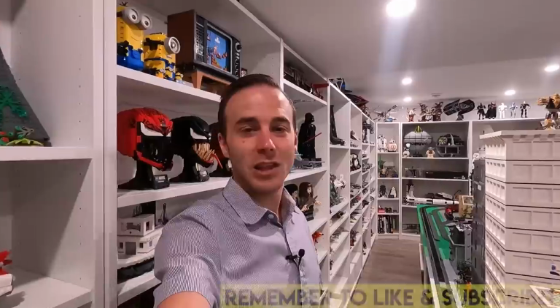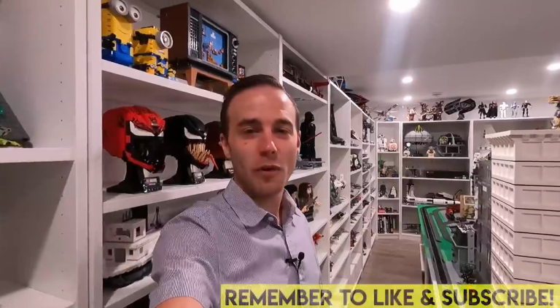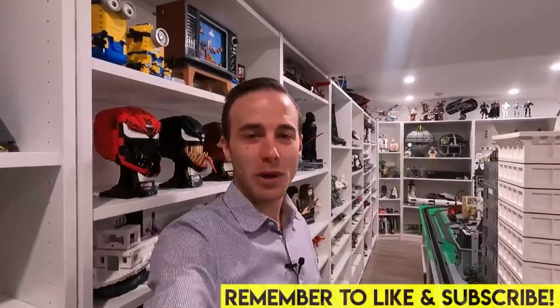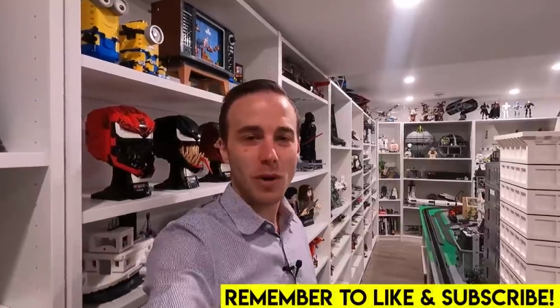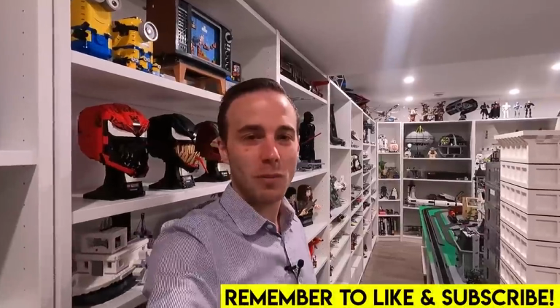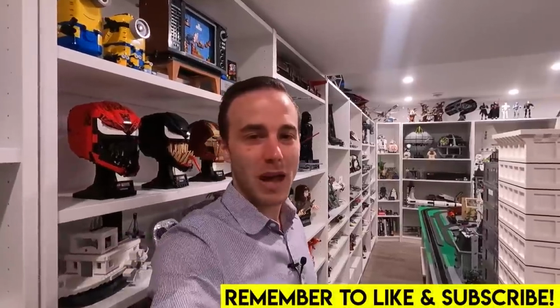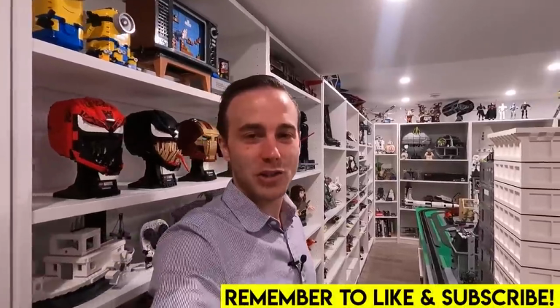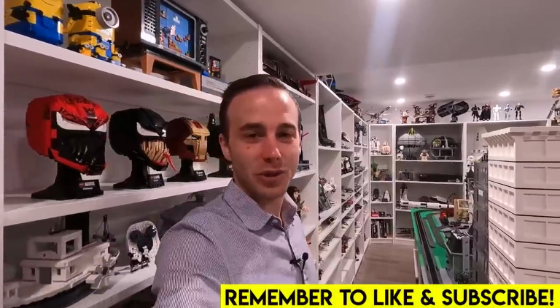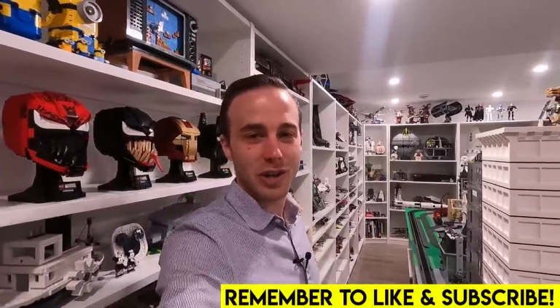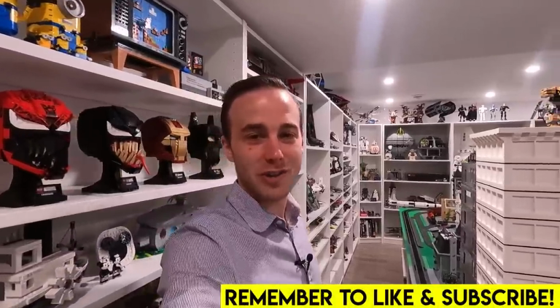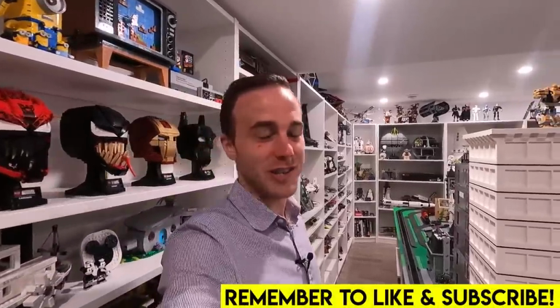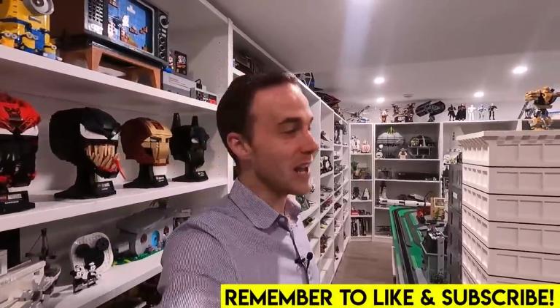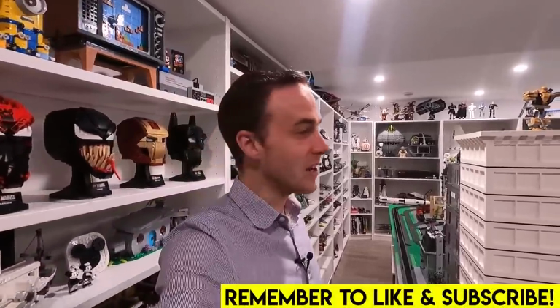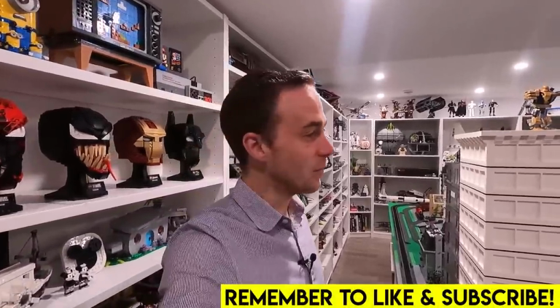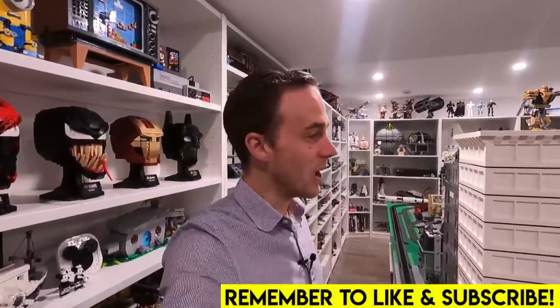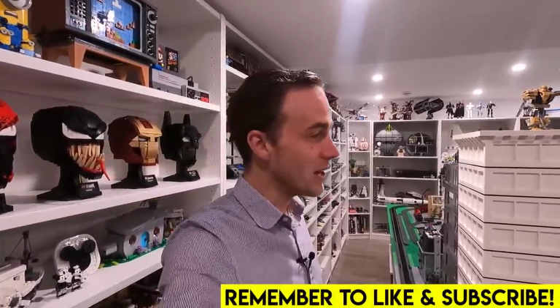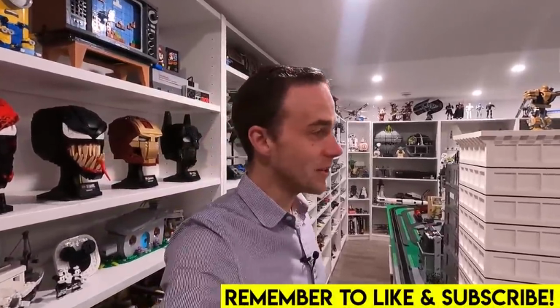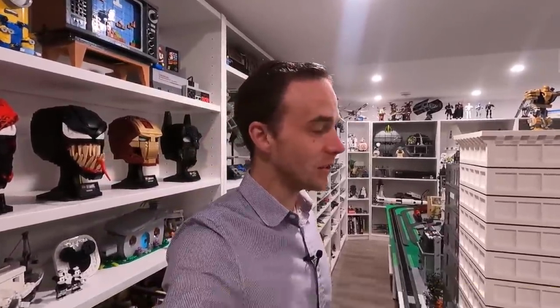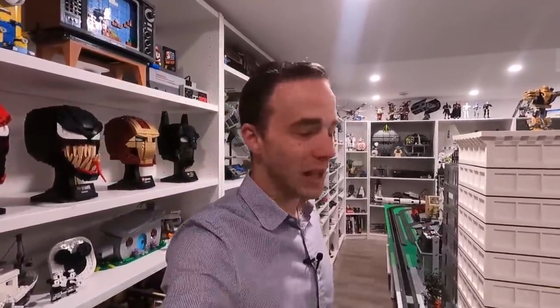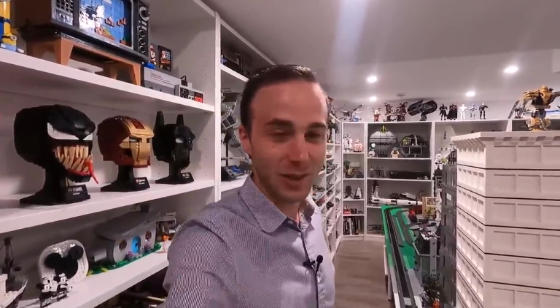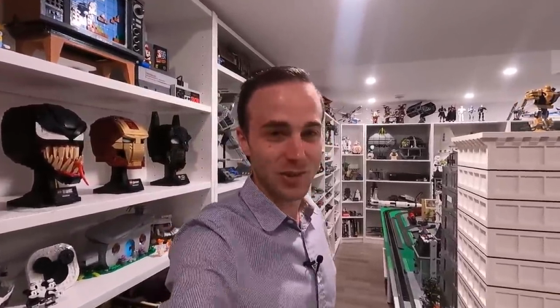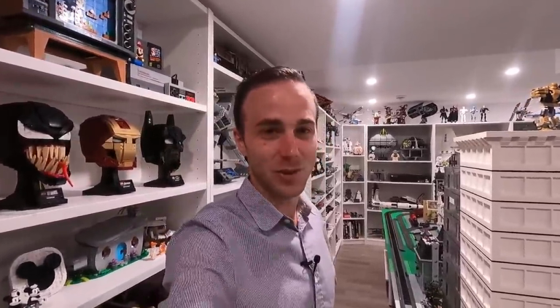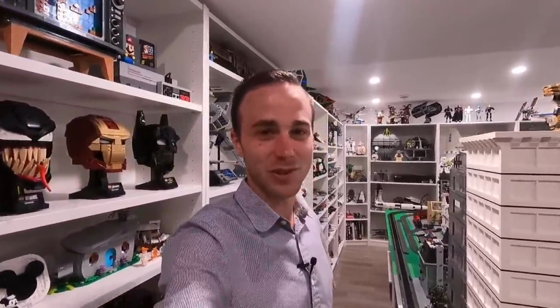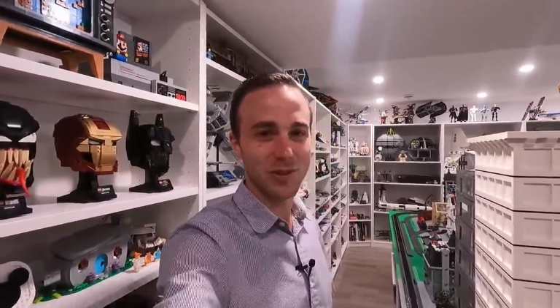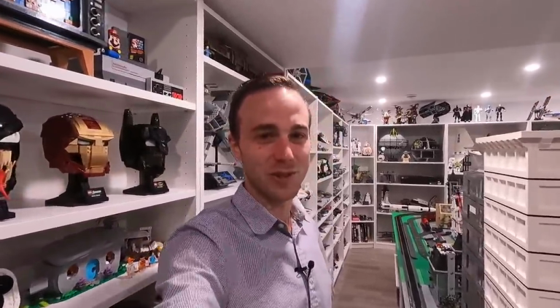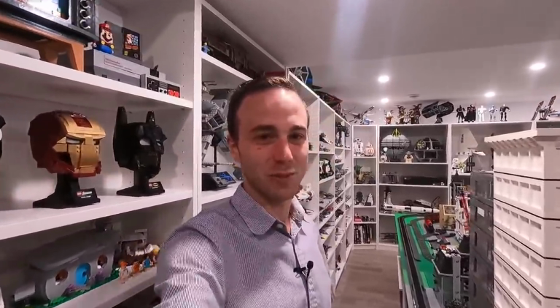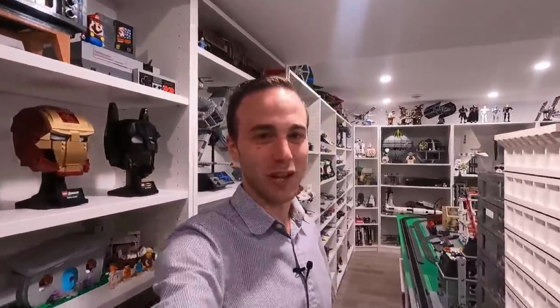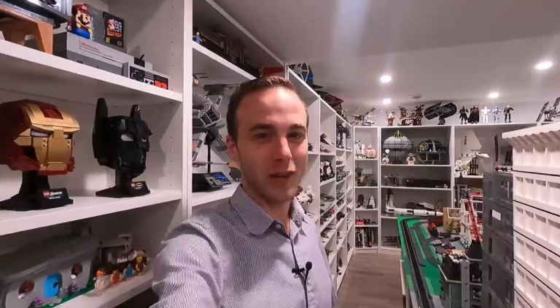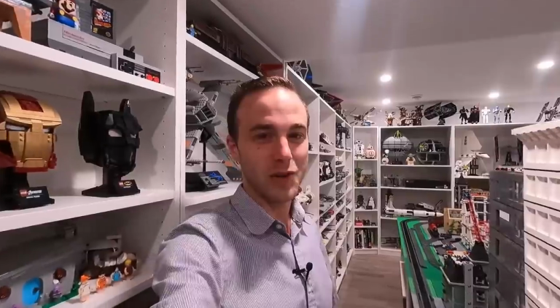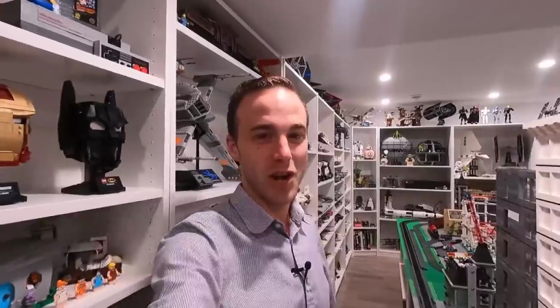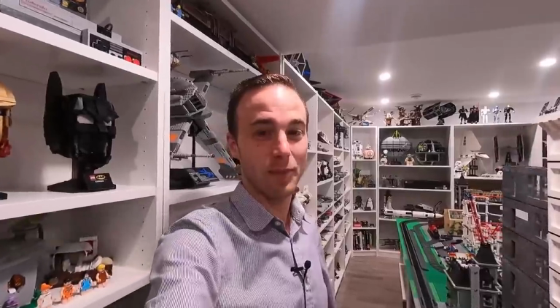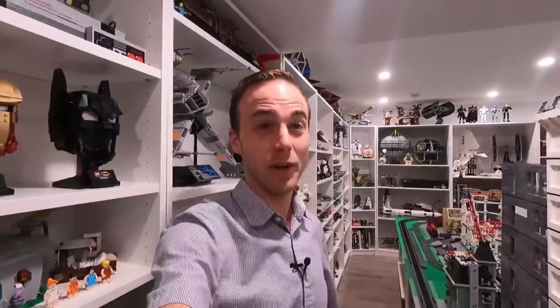Hello everybody, welcome back, Jordan here. Today we're heading to the Lego store to do some Lego shopping.